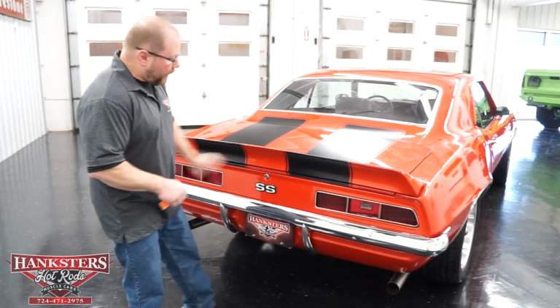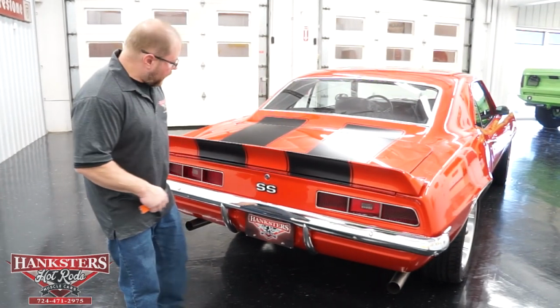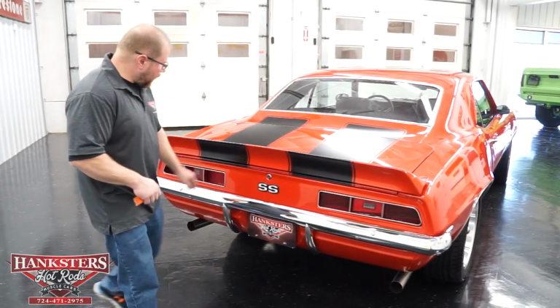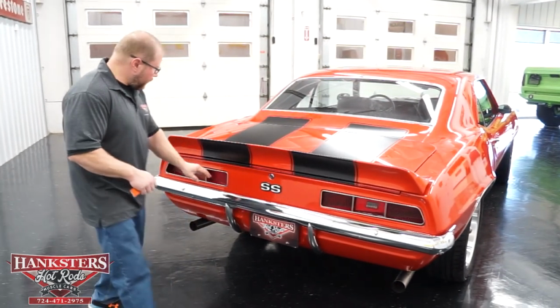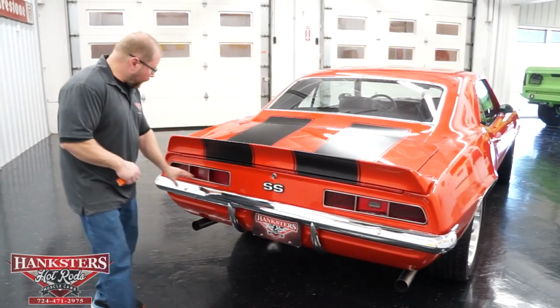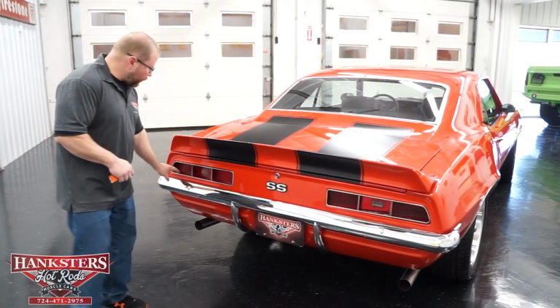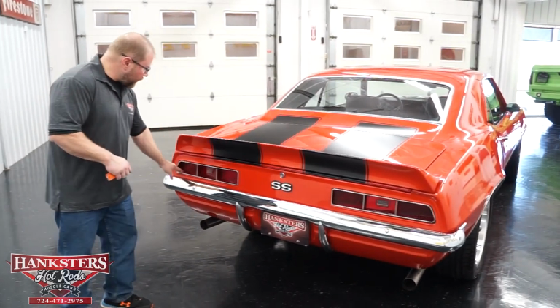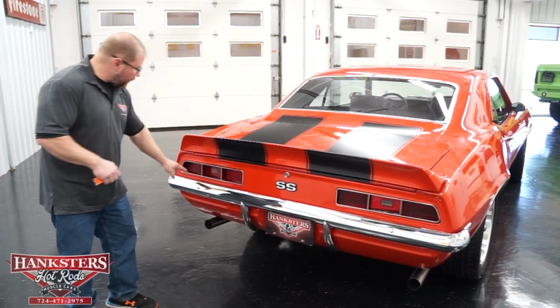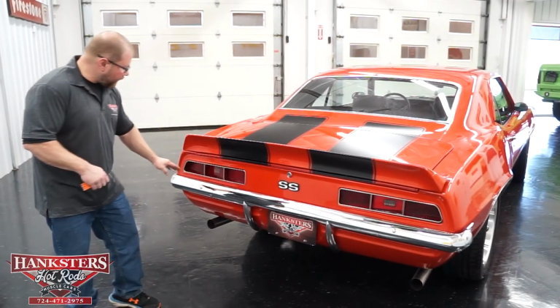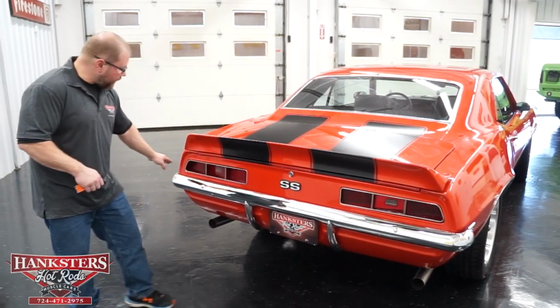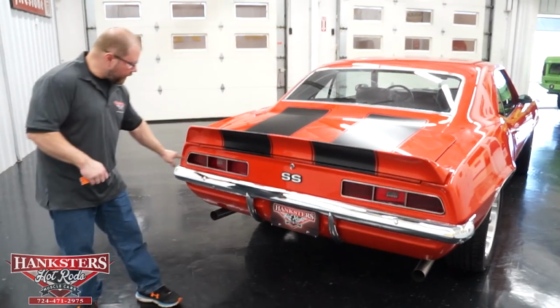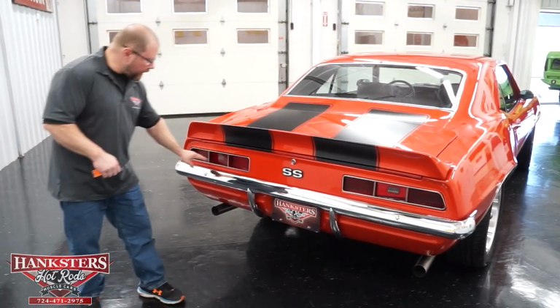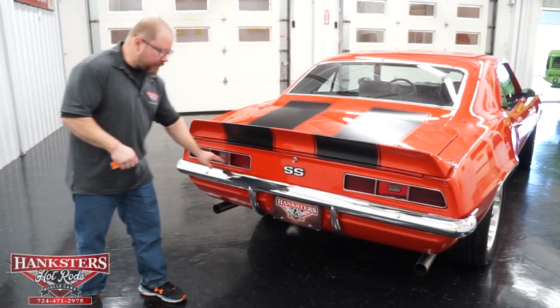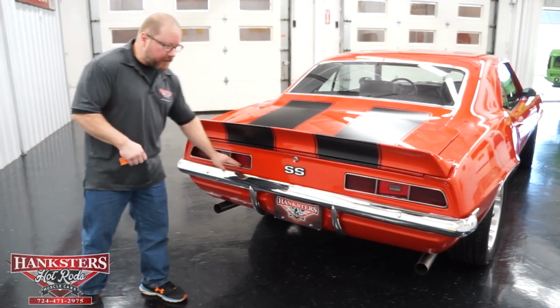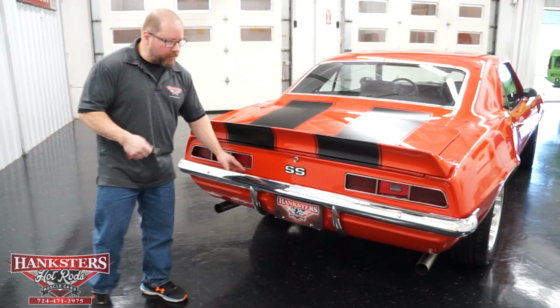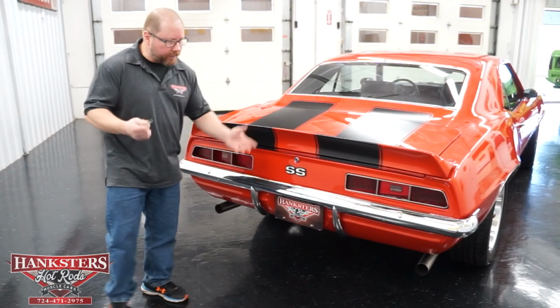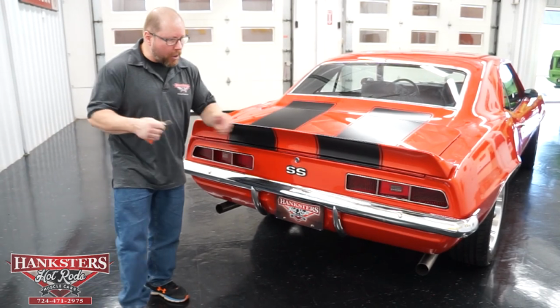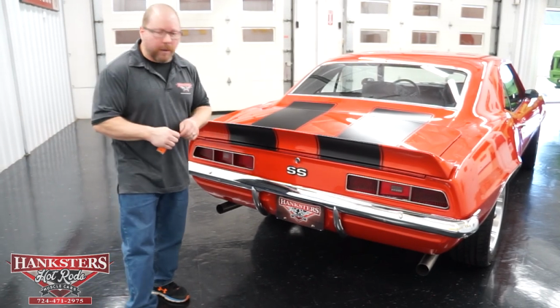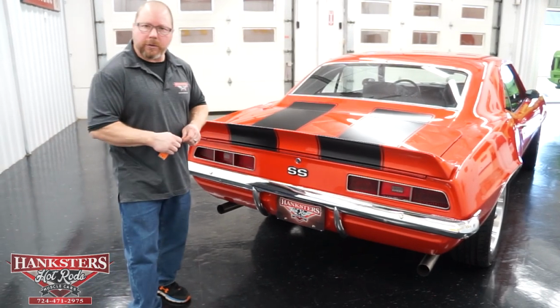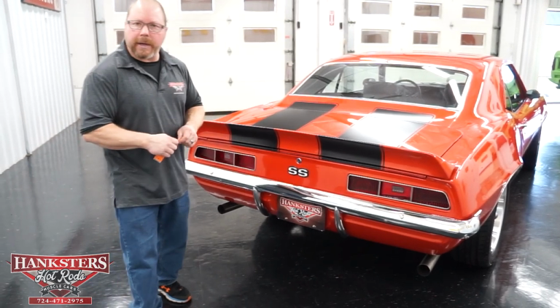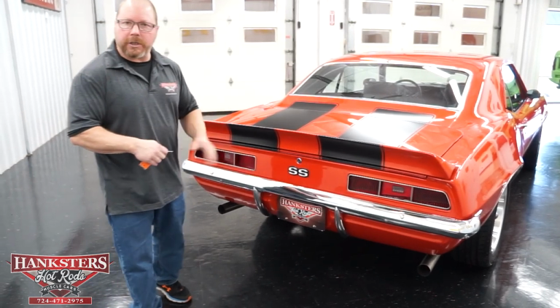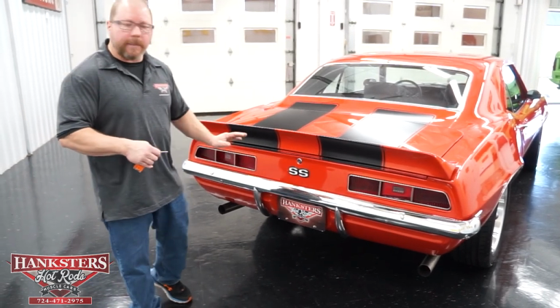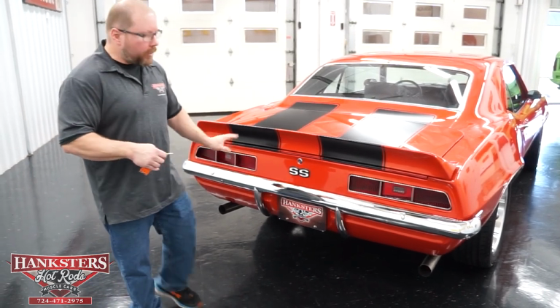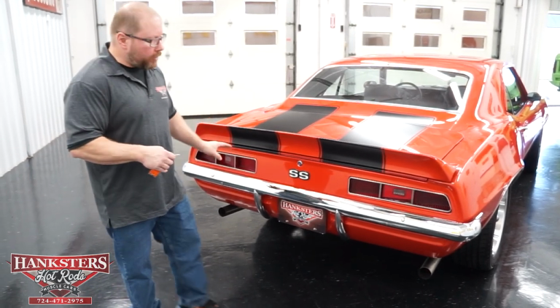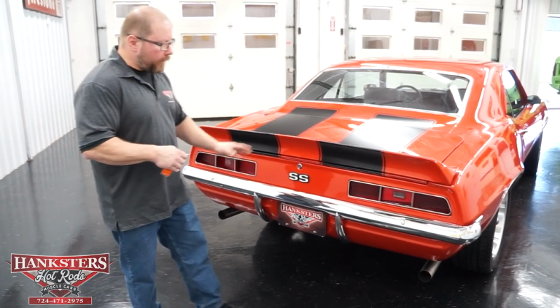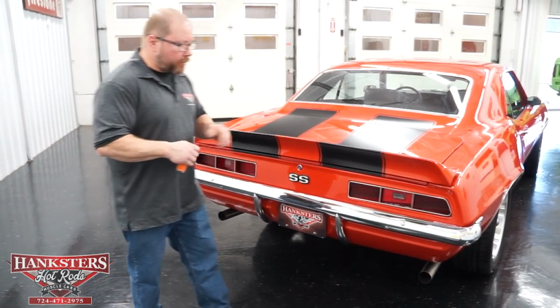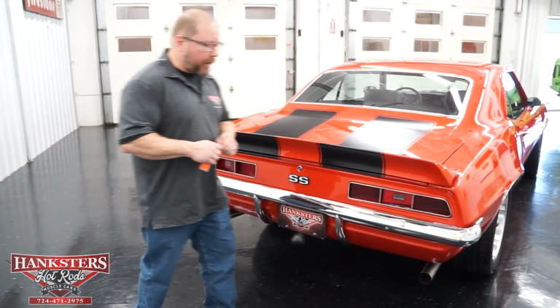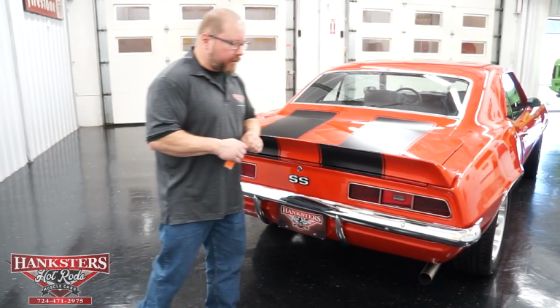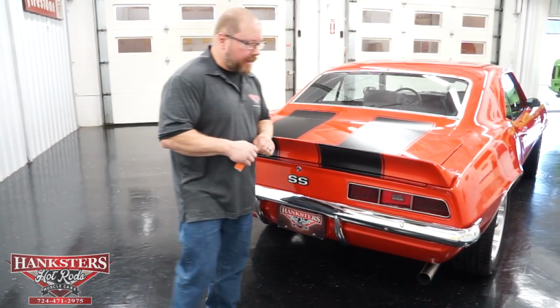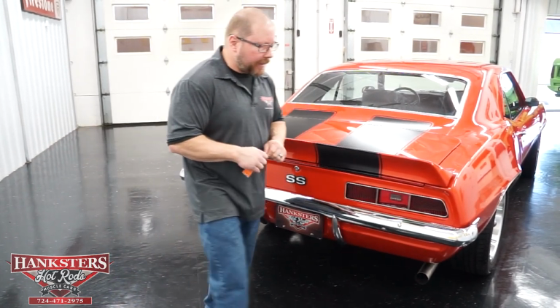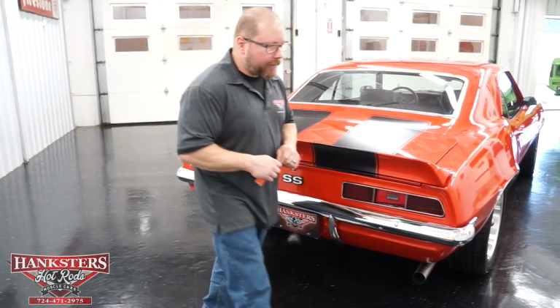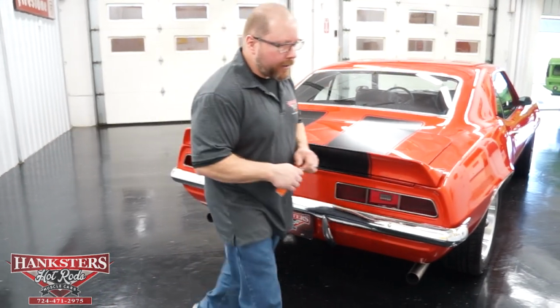The tail light lenses are all in great shape with no chips or cracks in any of those.